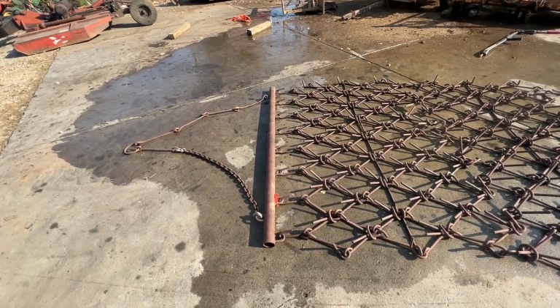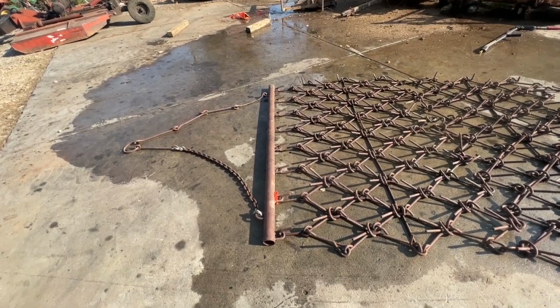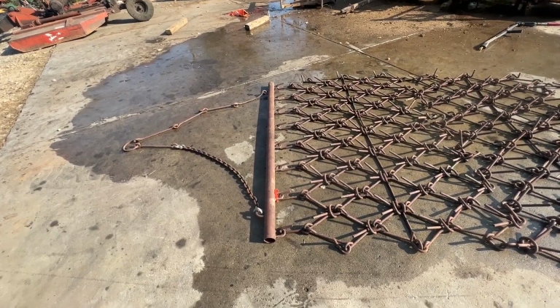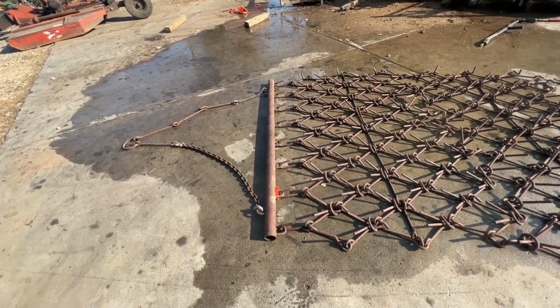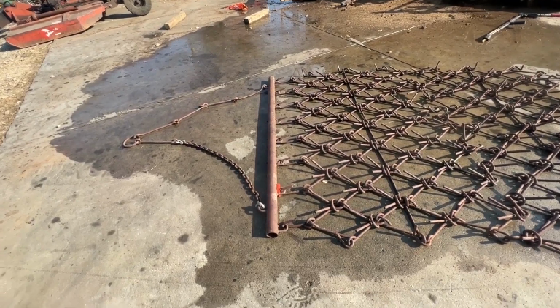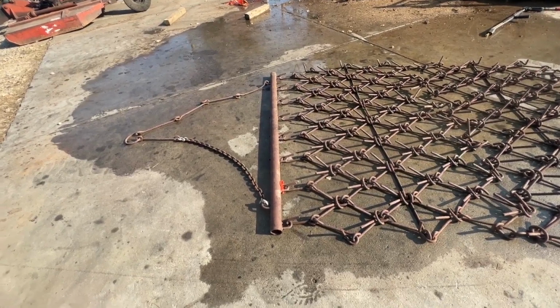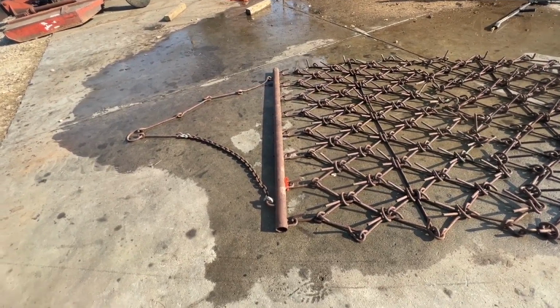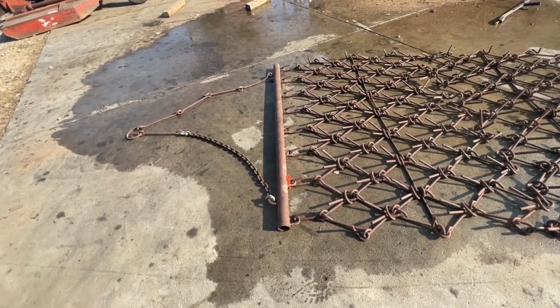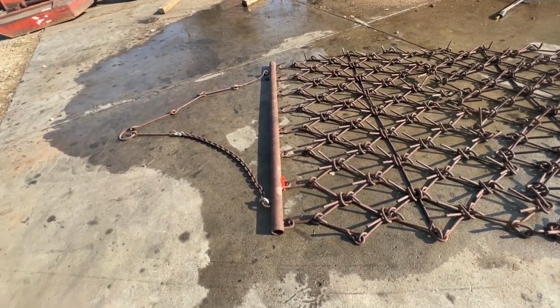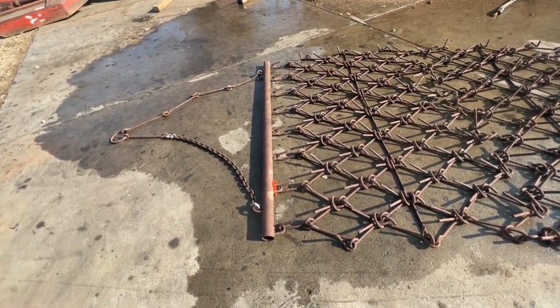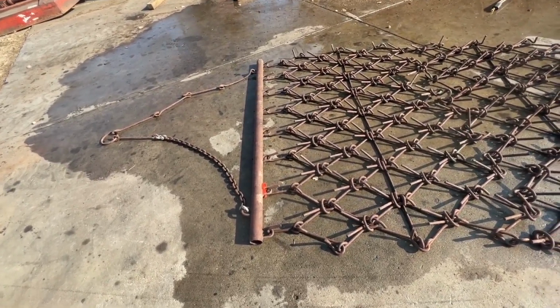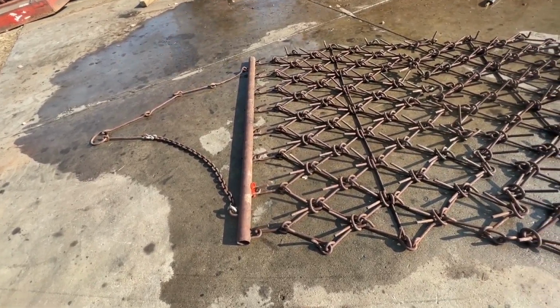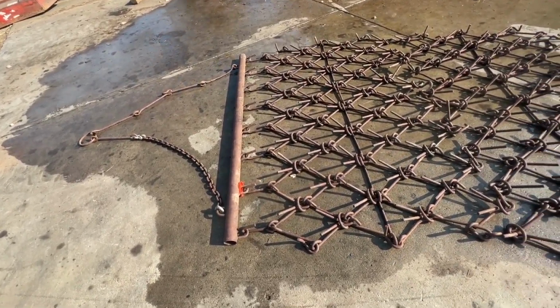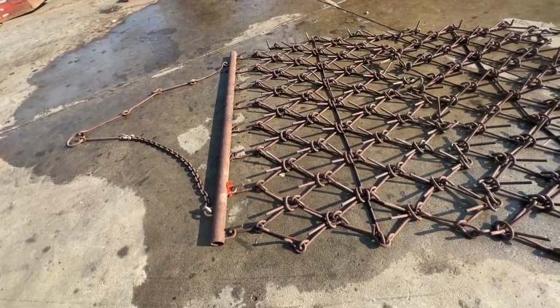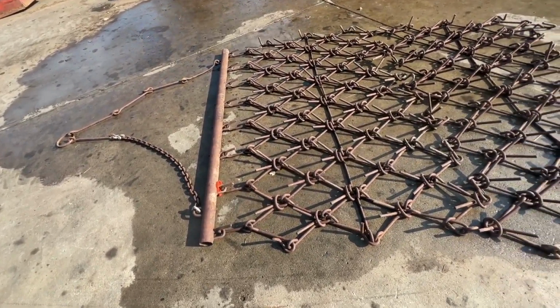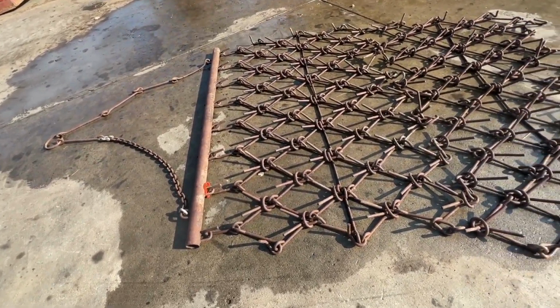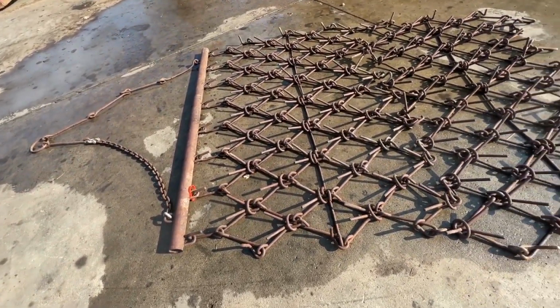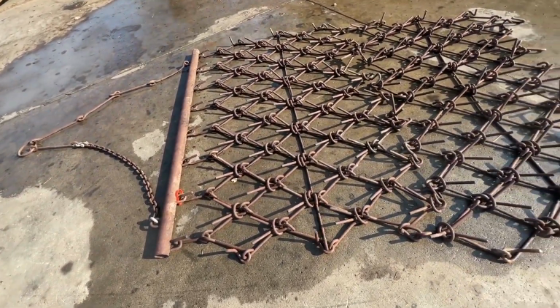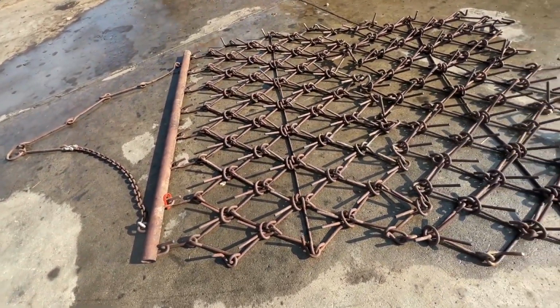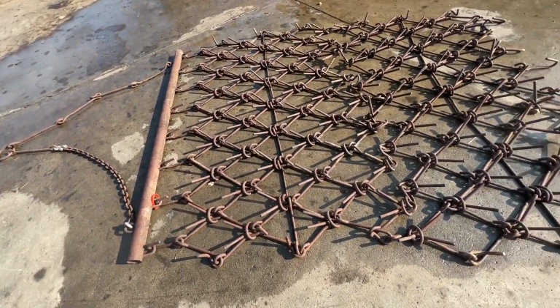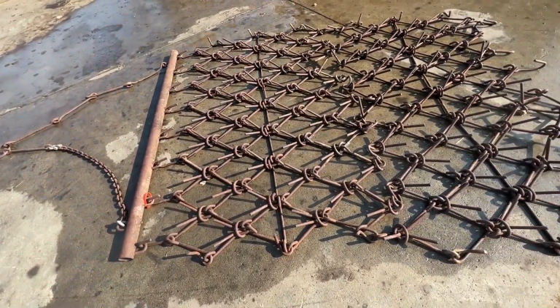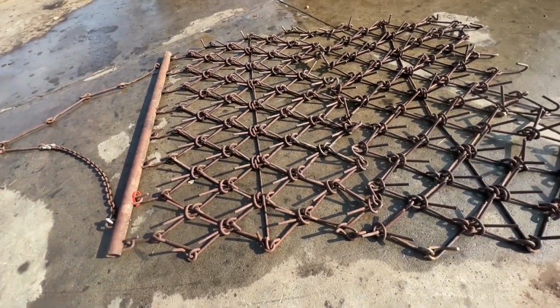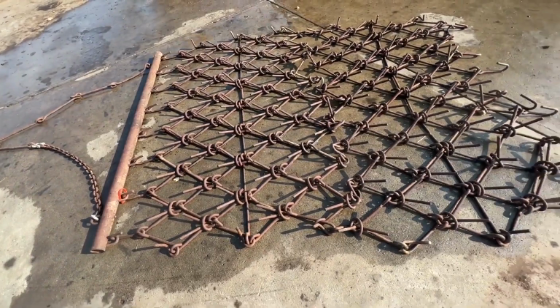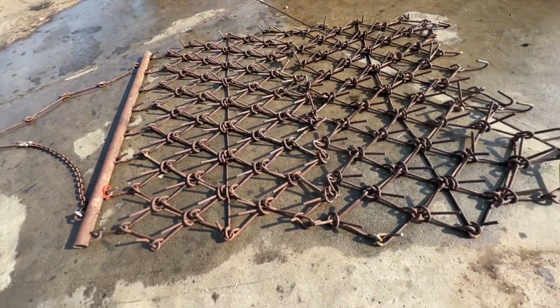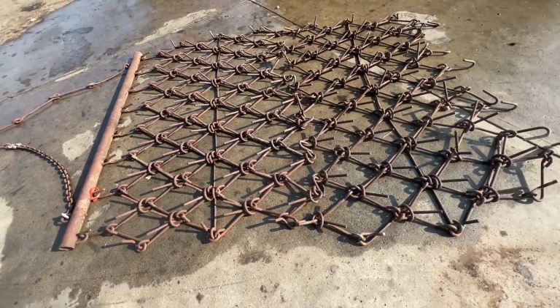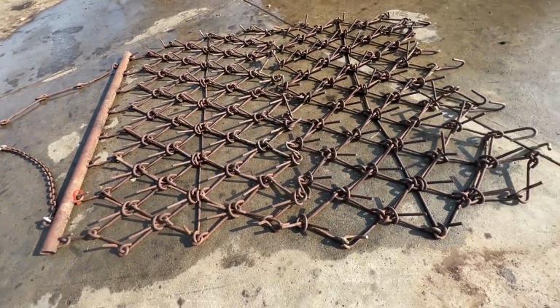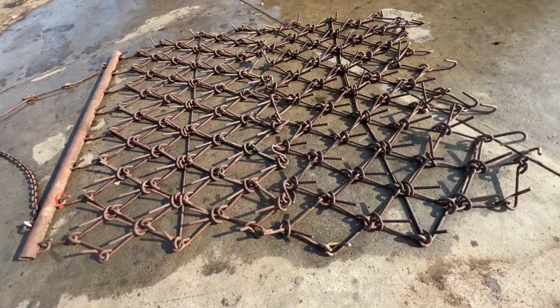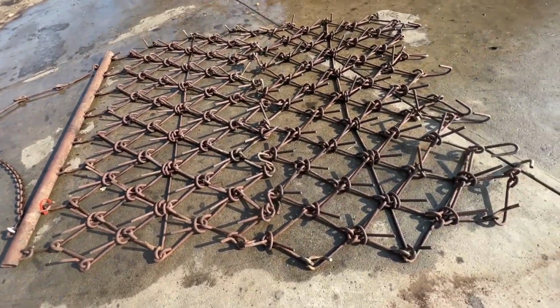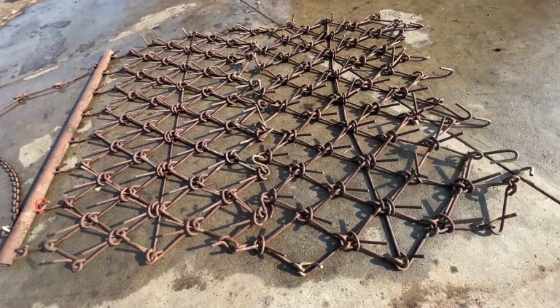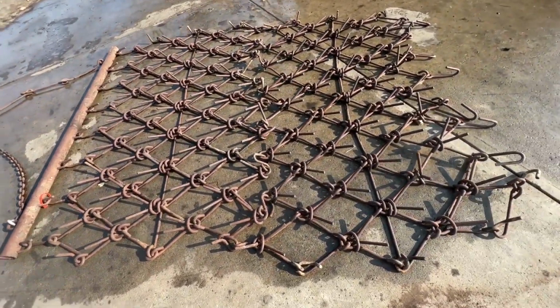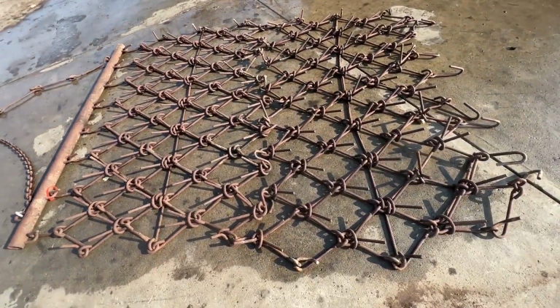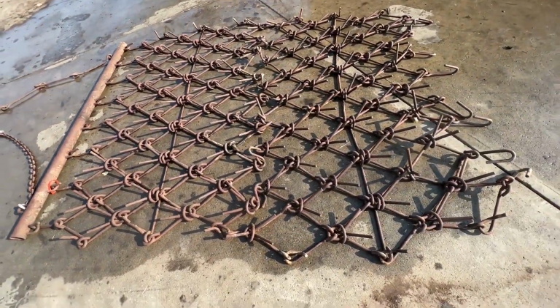Here's a 6x8 Delta Harrow. This one's to be pulled with a four-wheeler or pickup truck — anything you can tie a chain to, you can pull it.